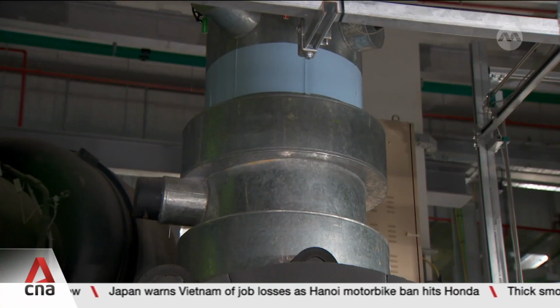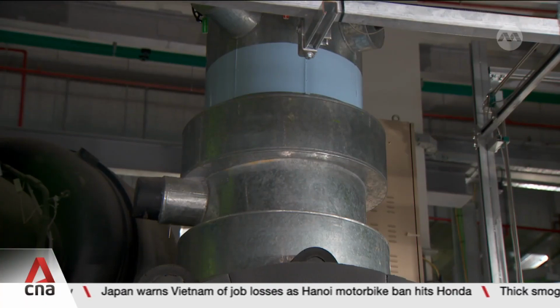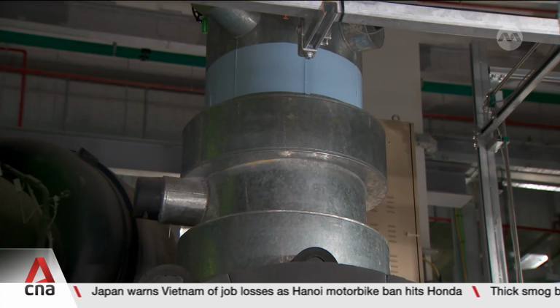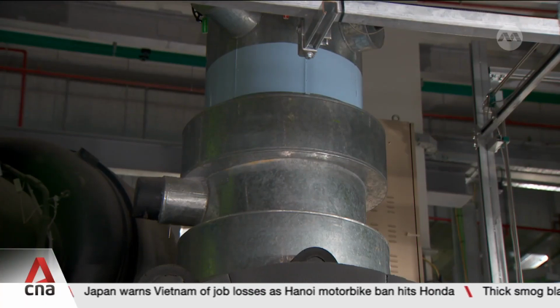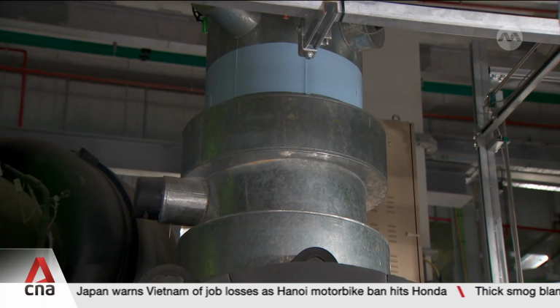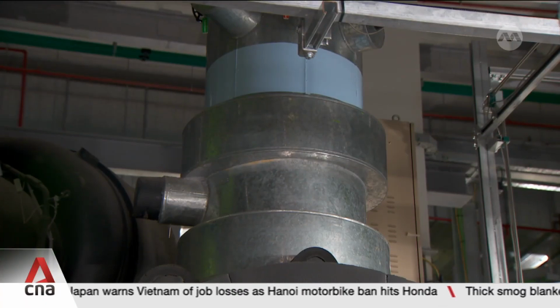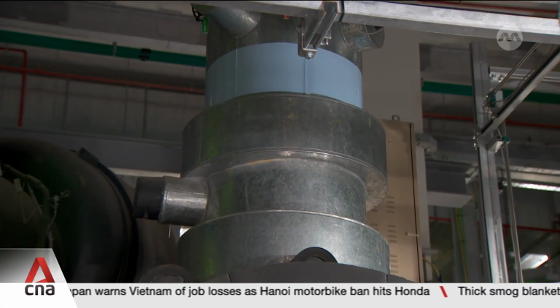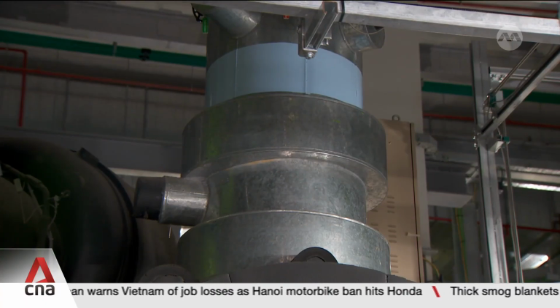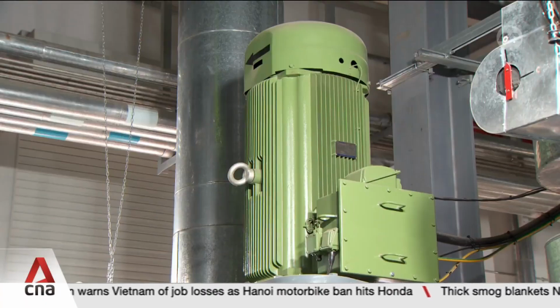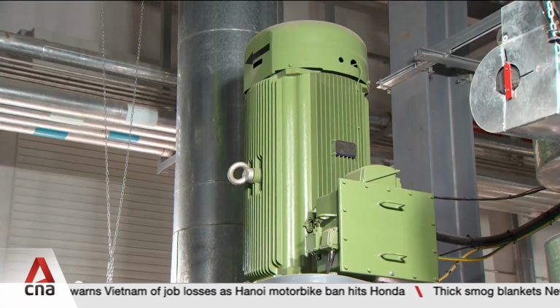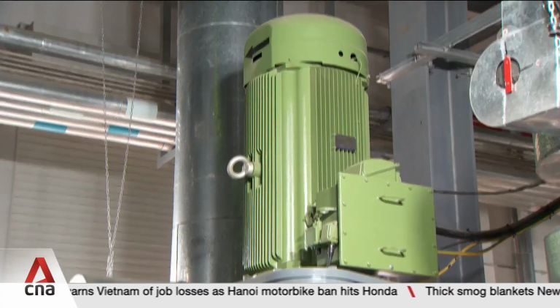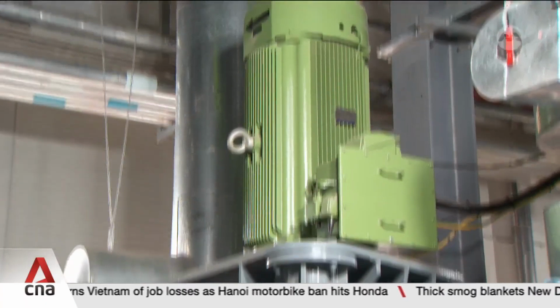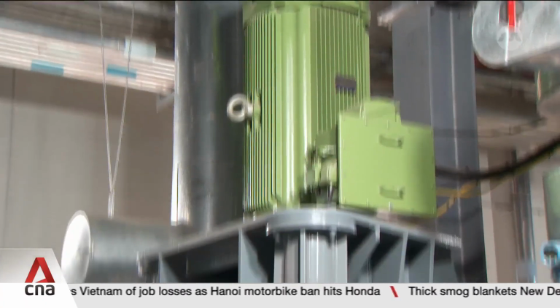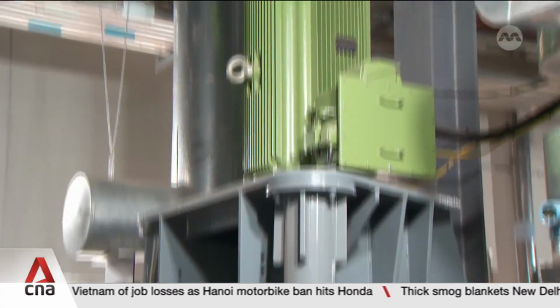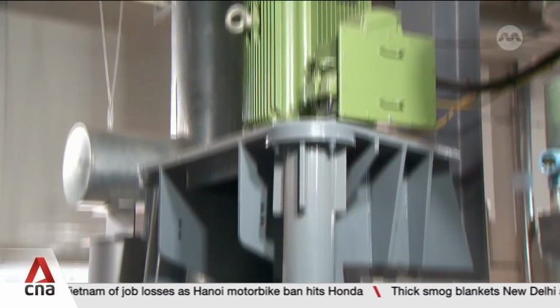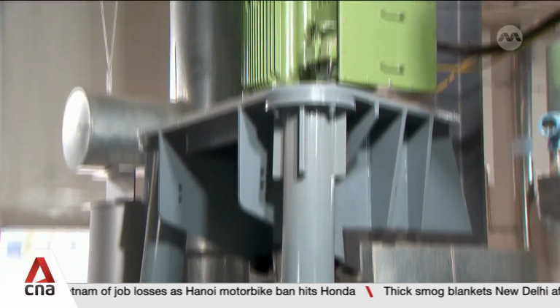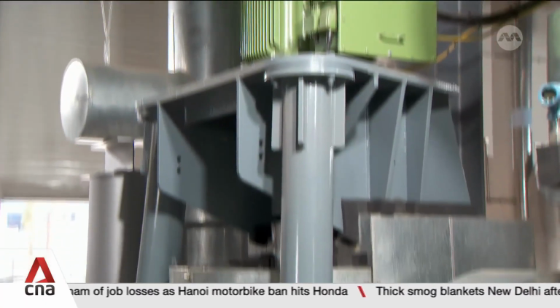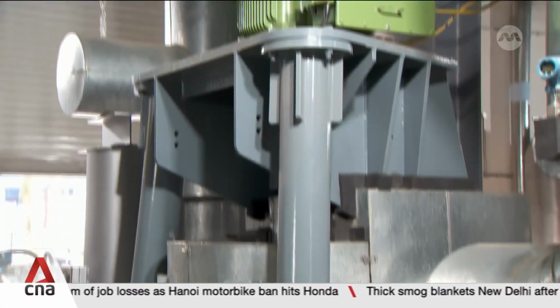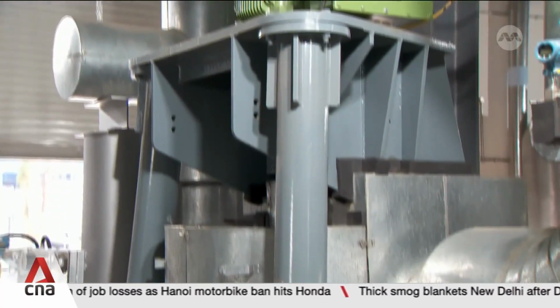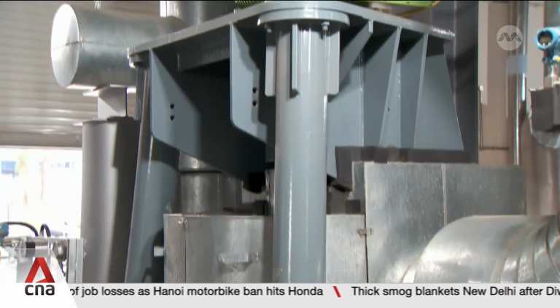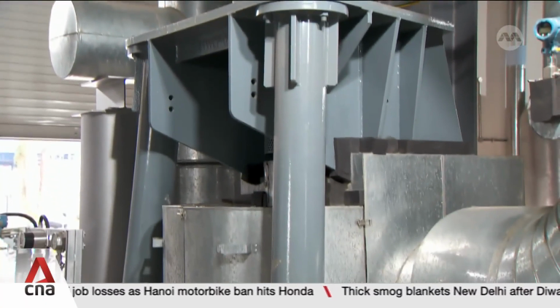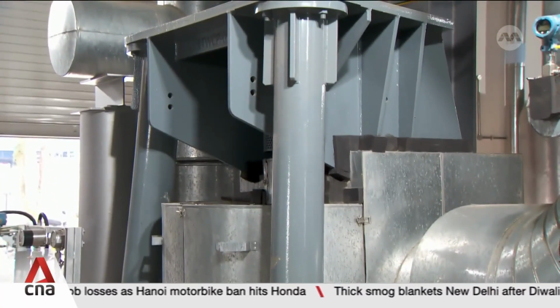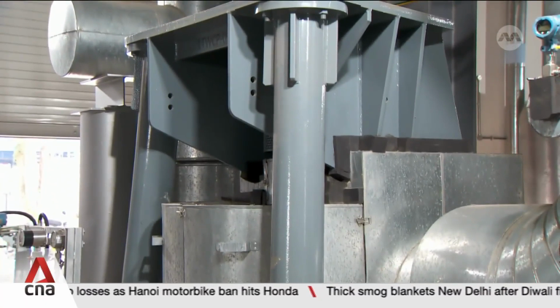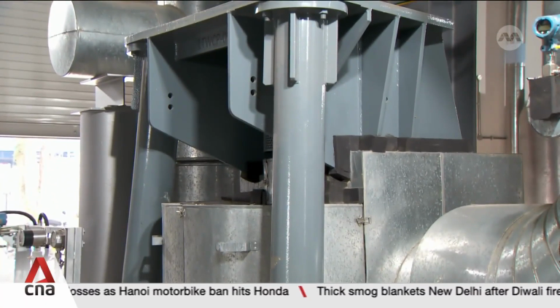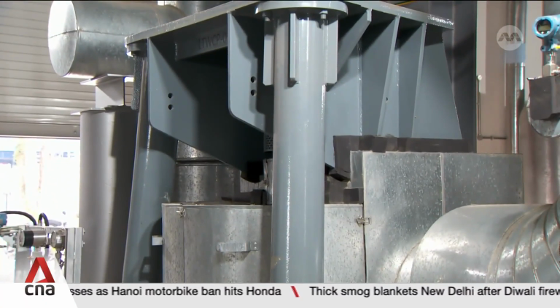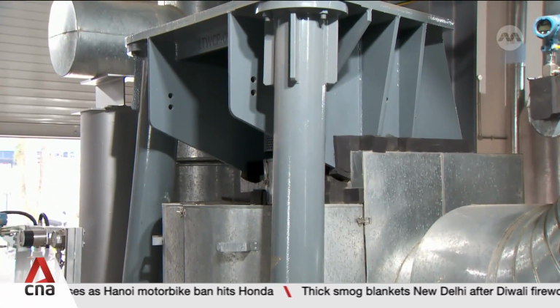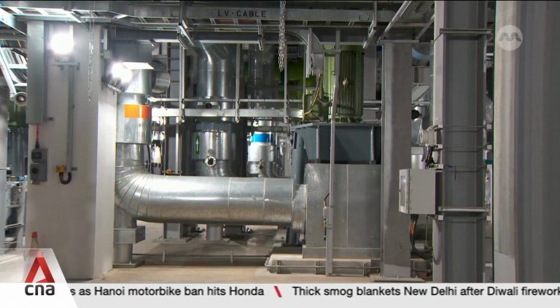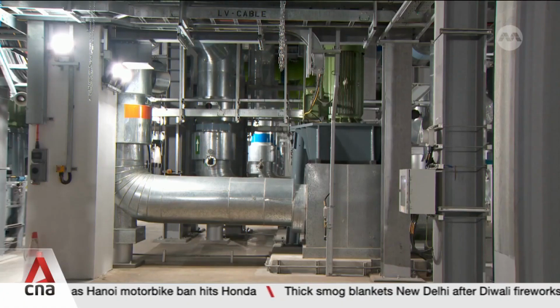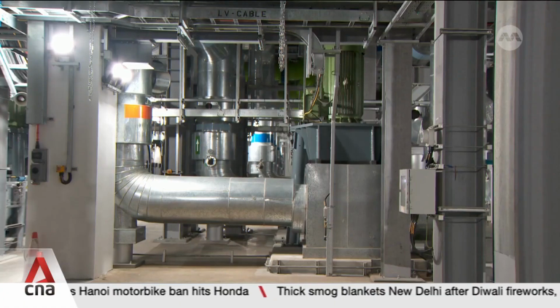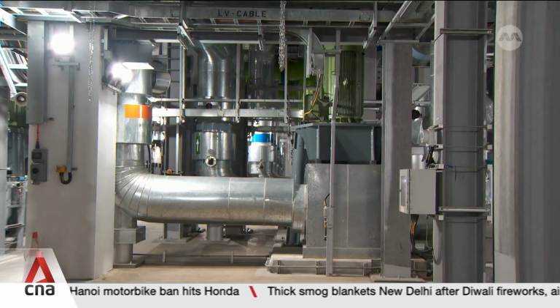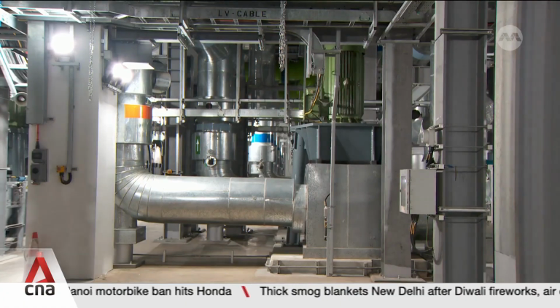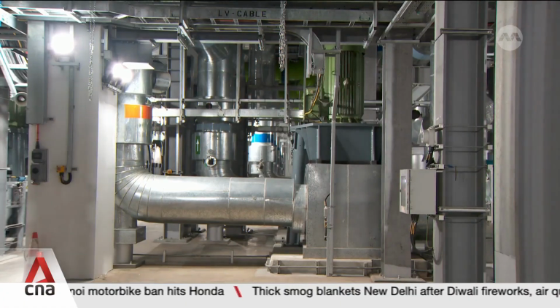The semiconductor company will upgrade the cooling system at its Tampines site come December.